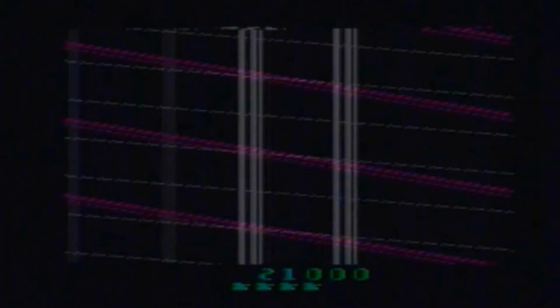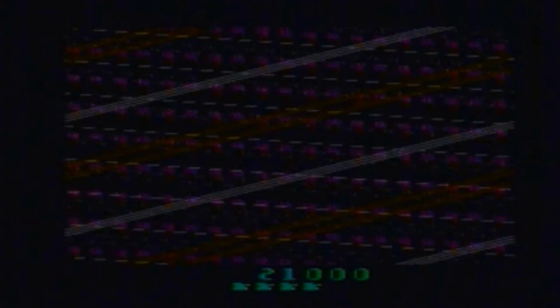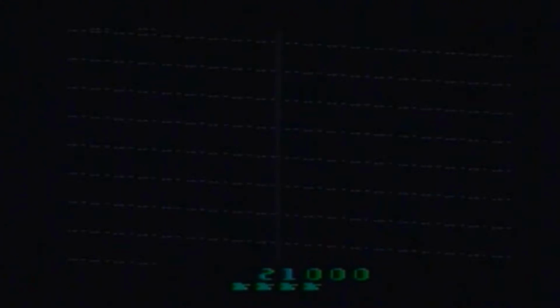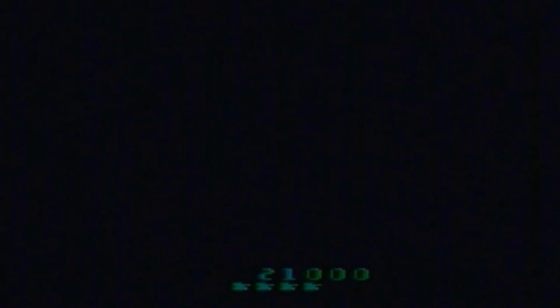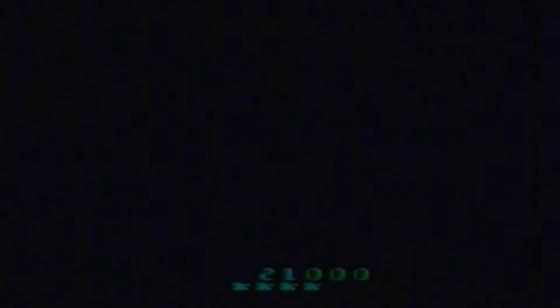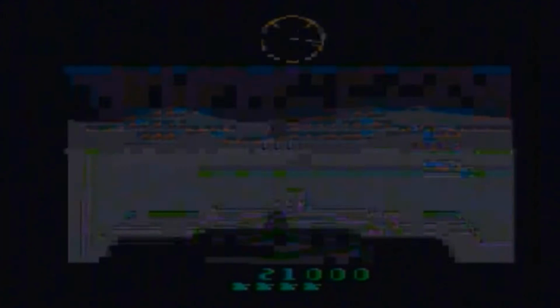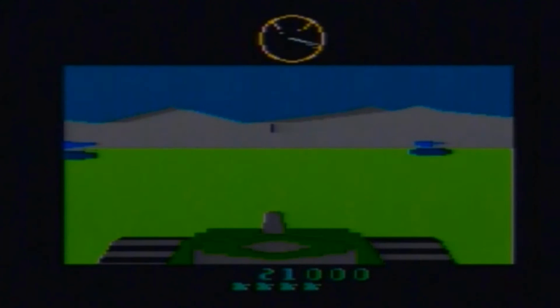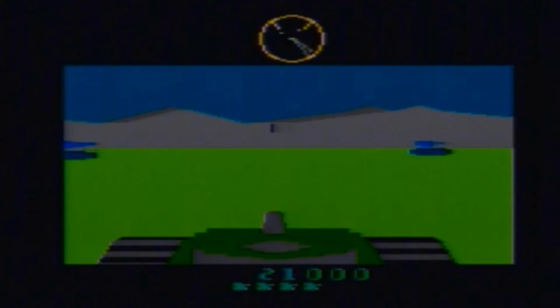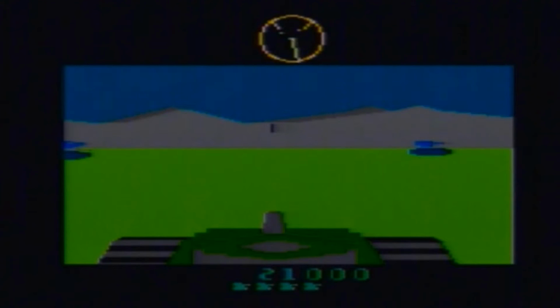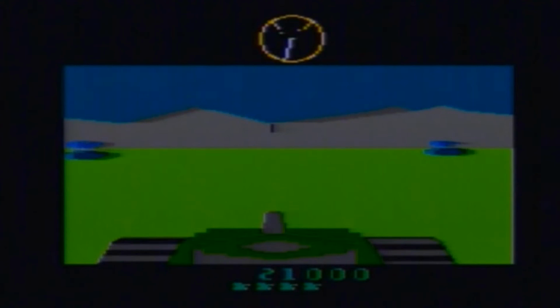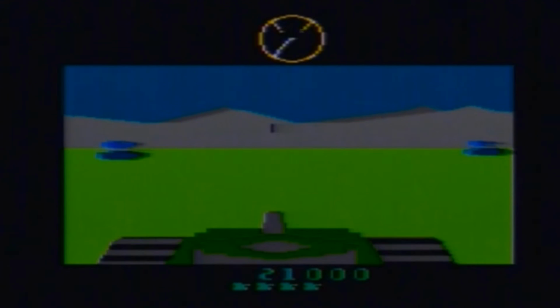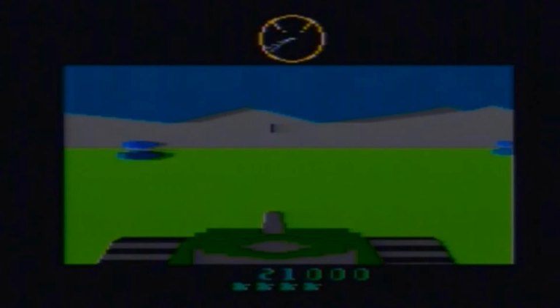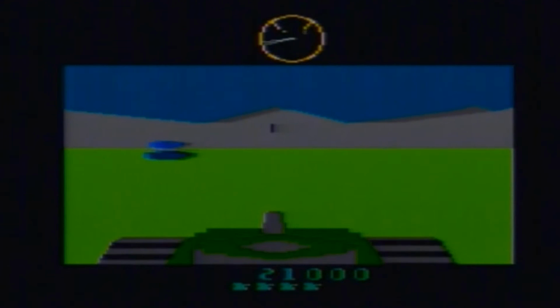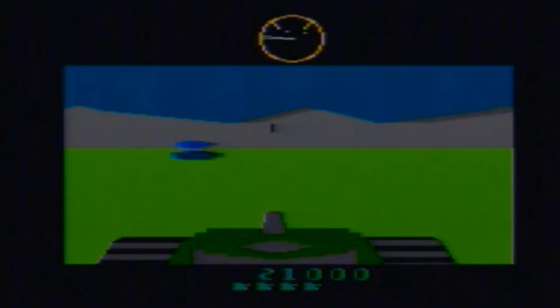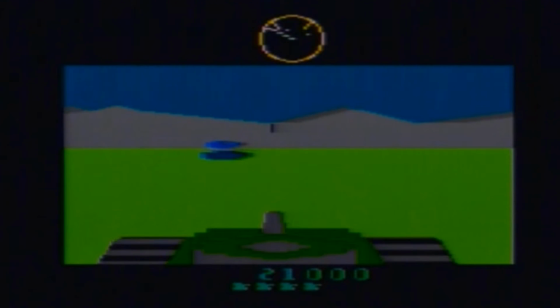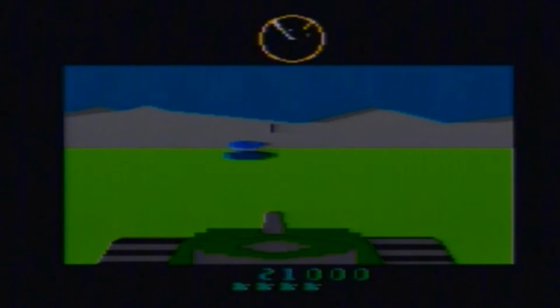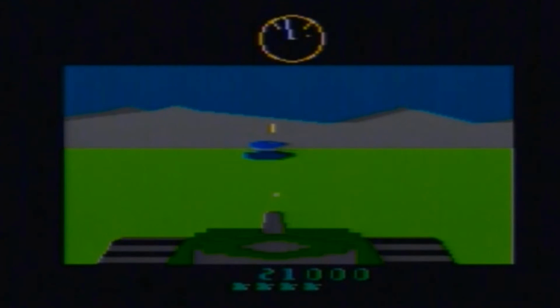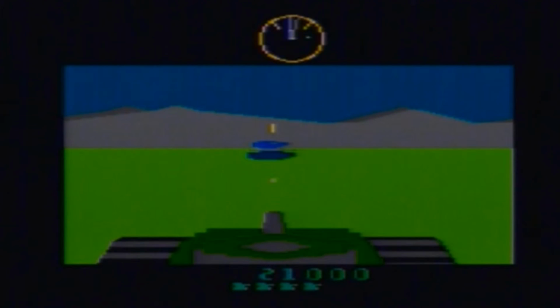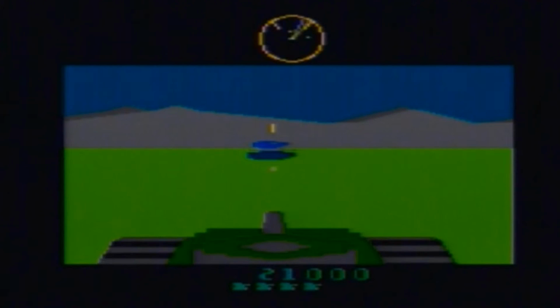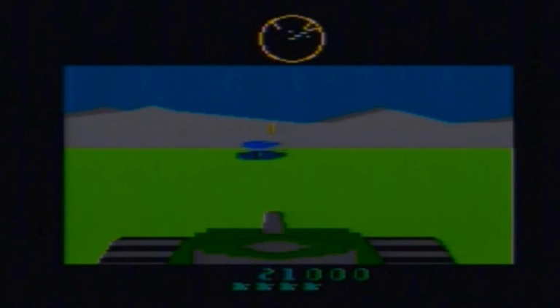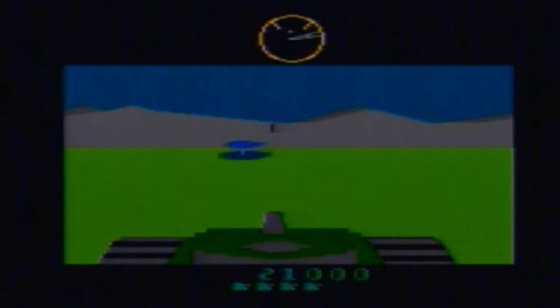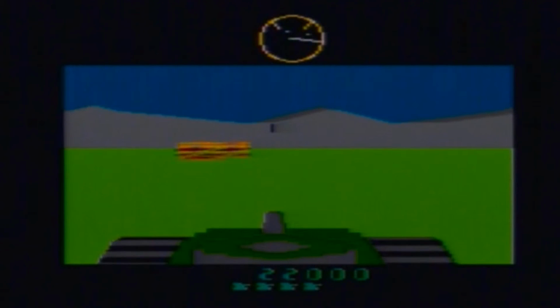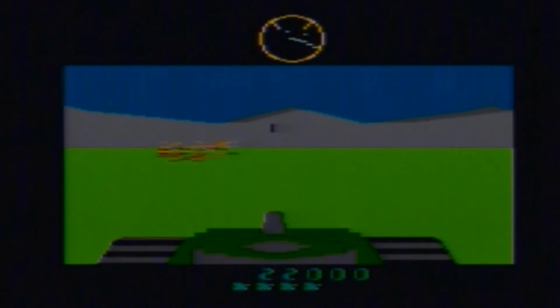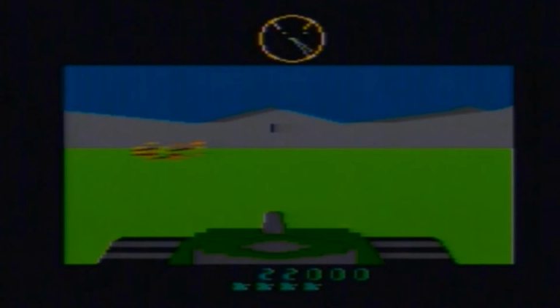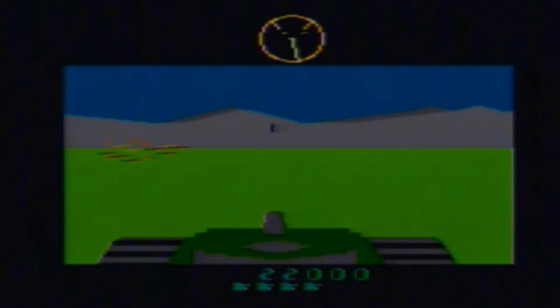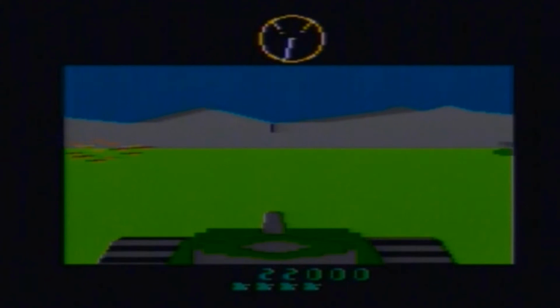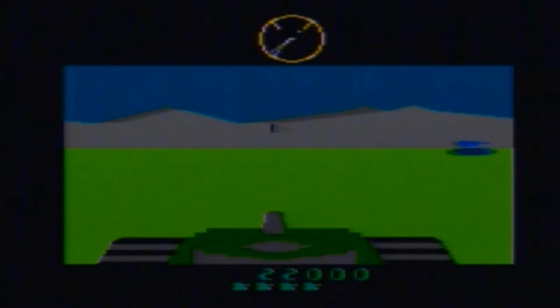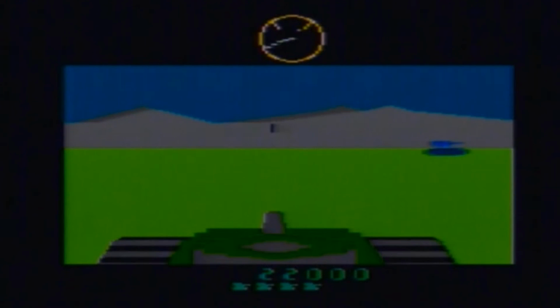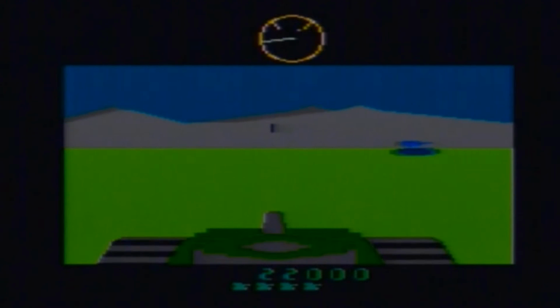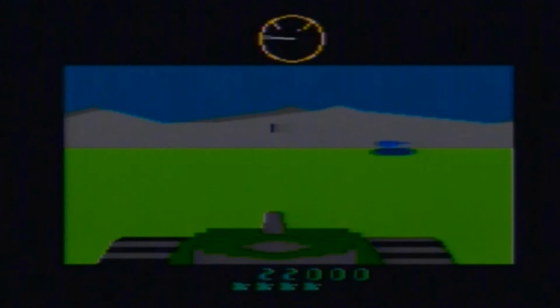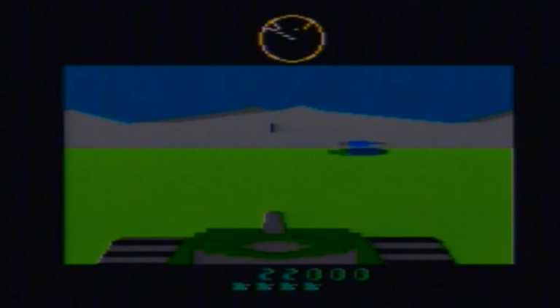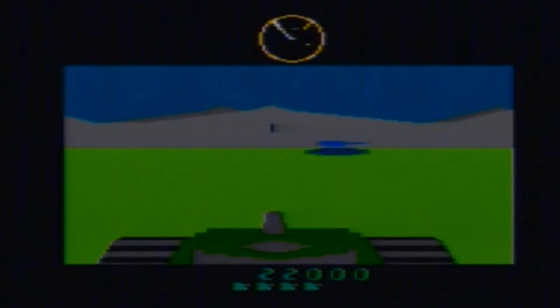I love the death screen when you've been hit by another missile from another tank — it's really, really cool.